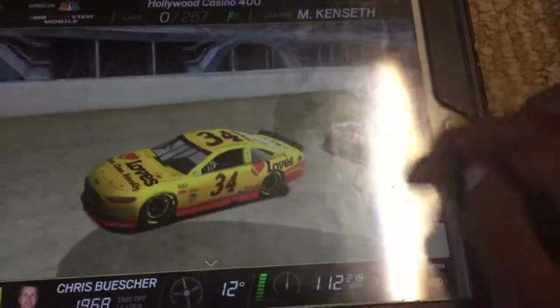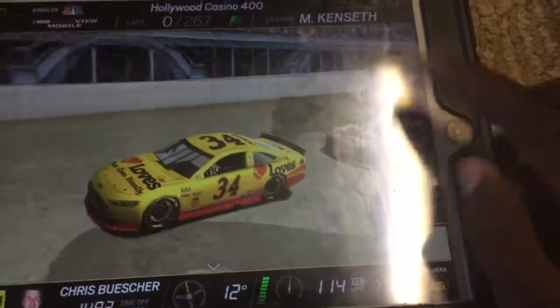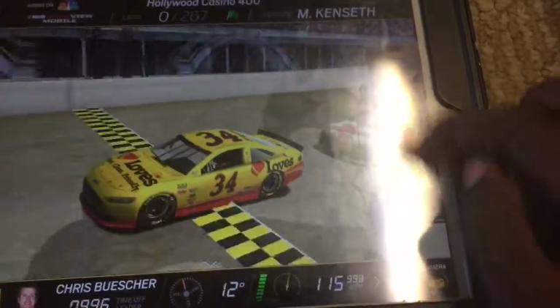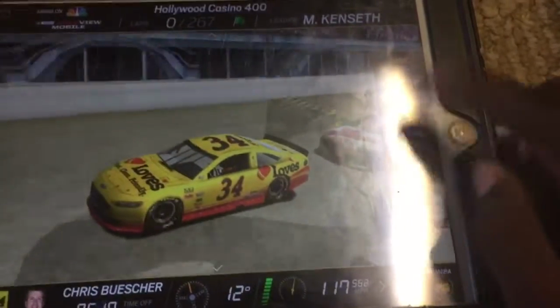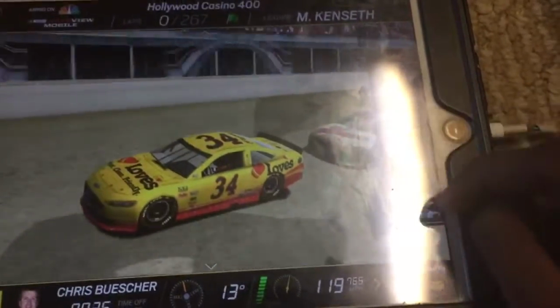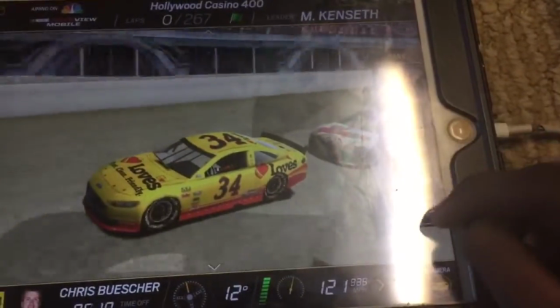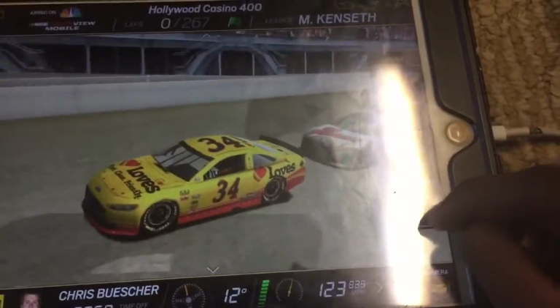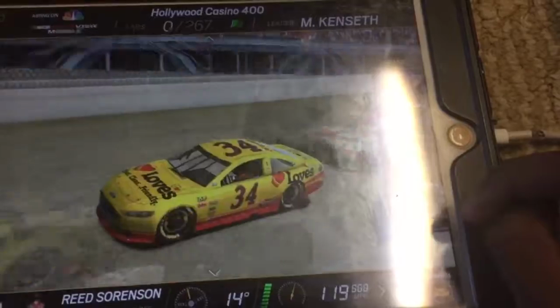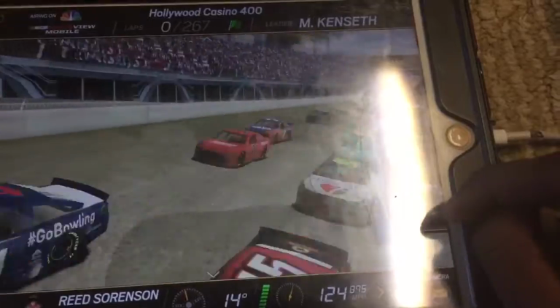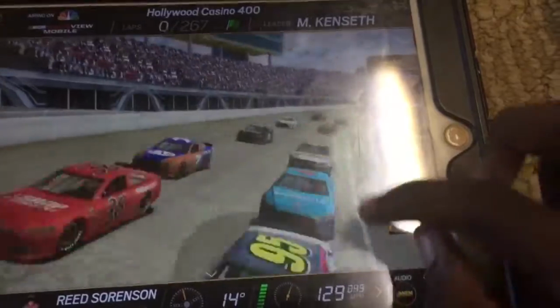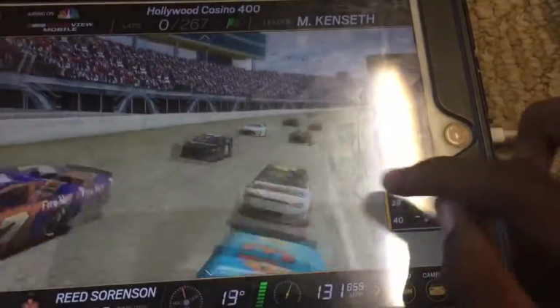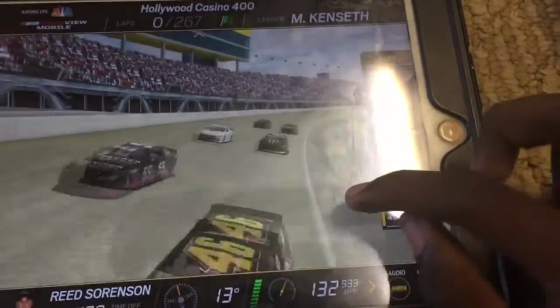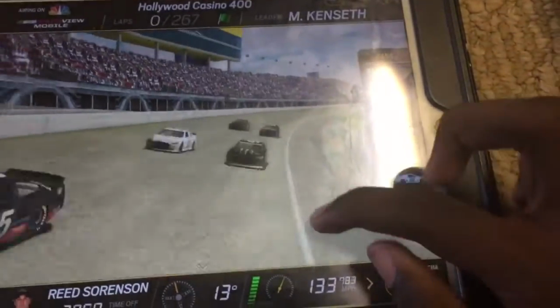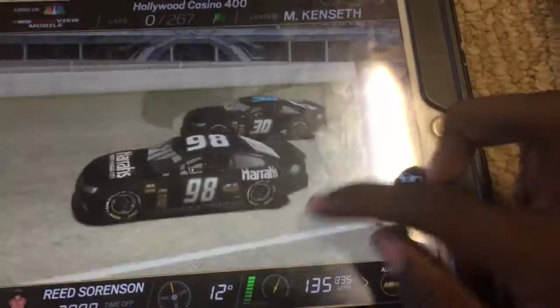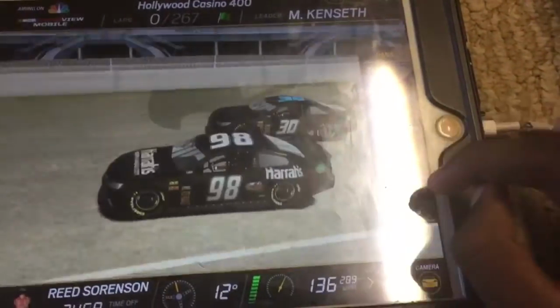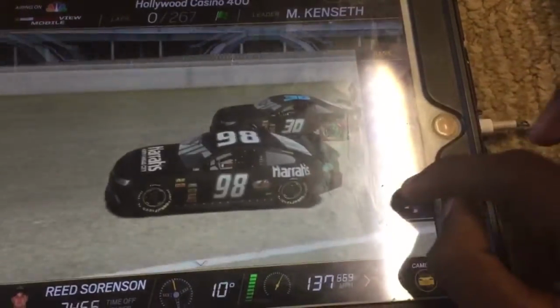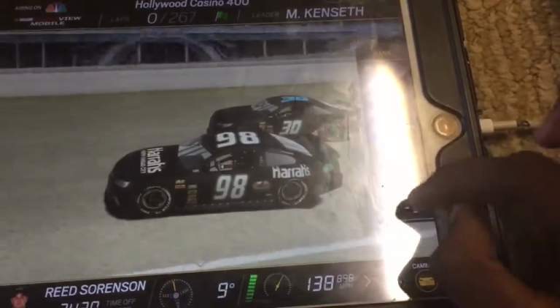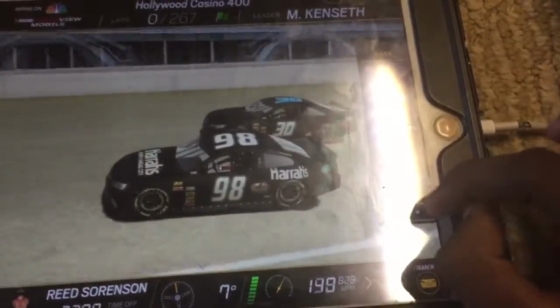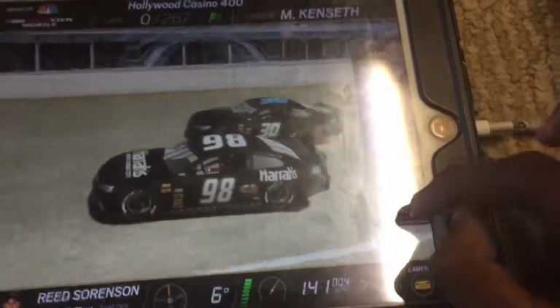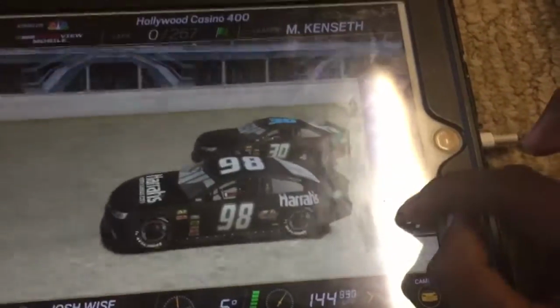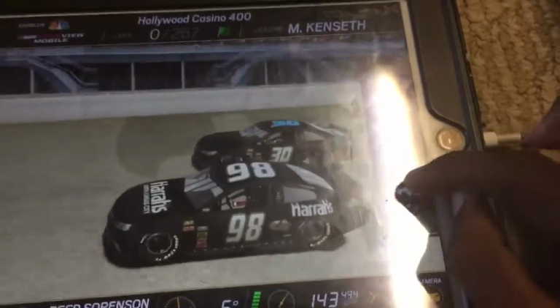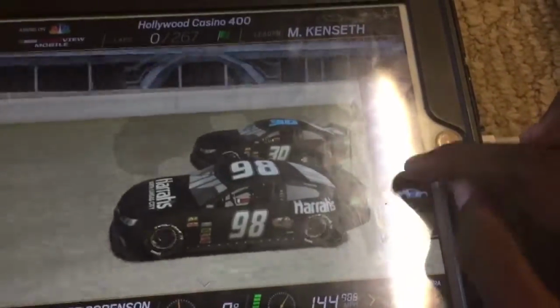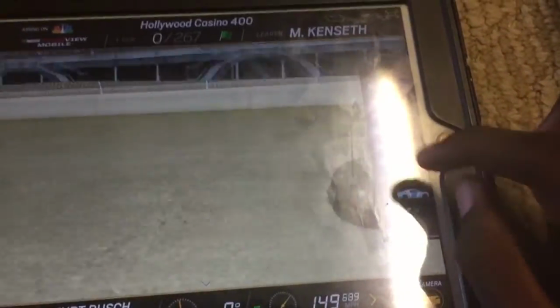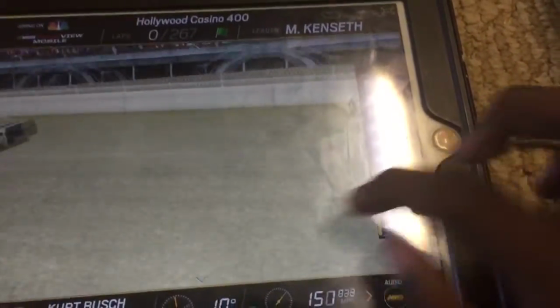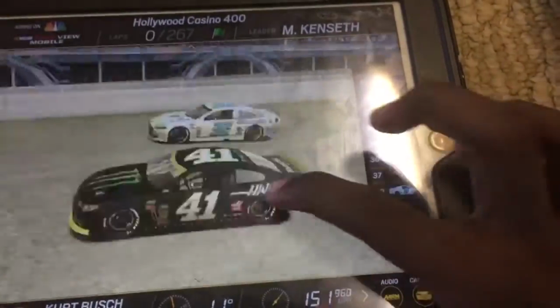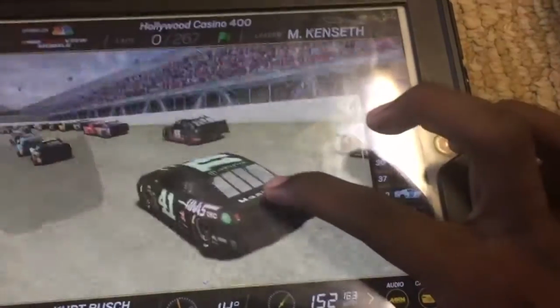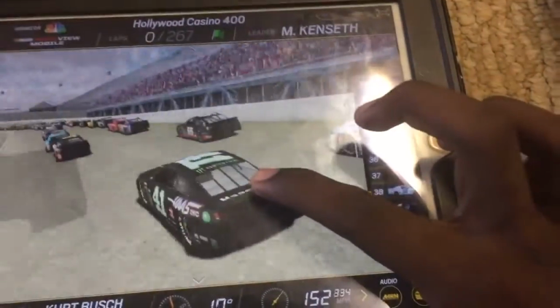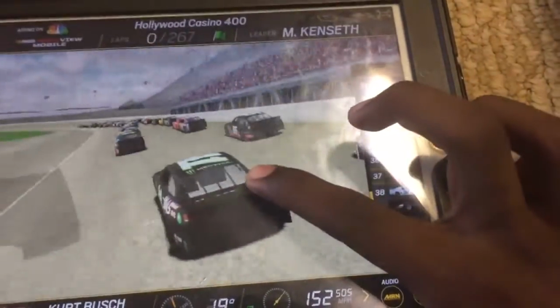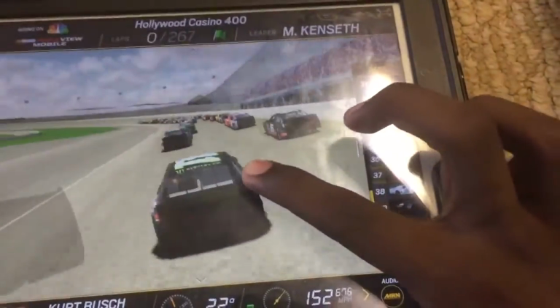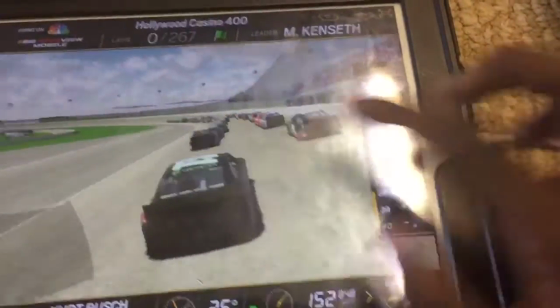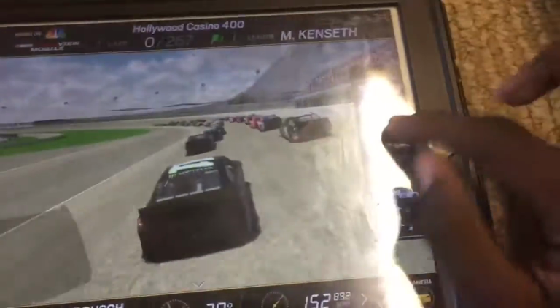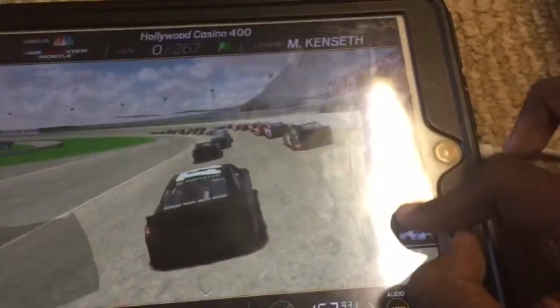He crosses over in front of the Kyle Busch machine, slides down into the low line, so it's Kenseth to the lead, Kyle Busch is second.